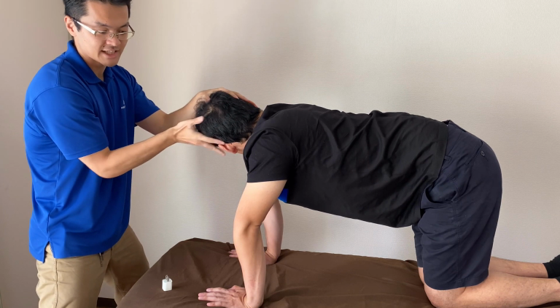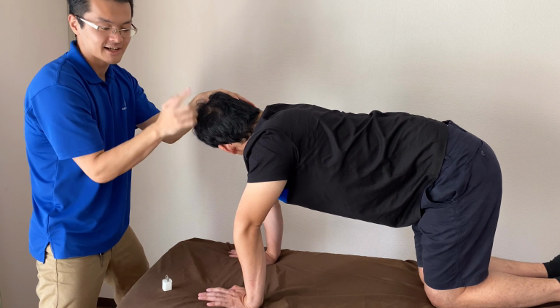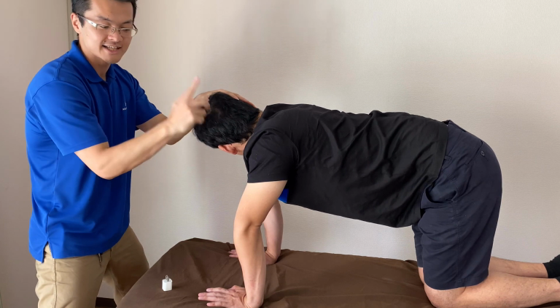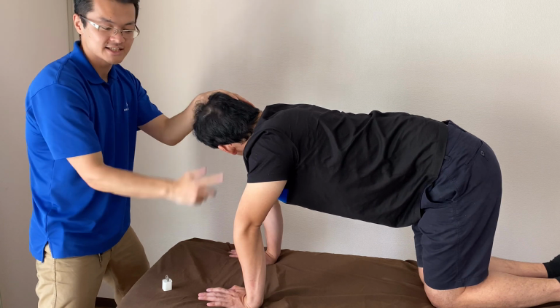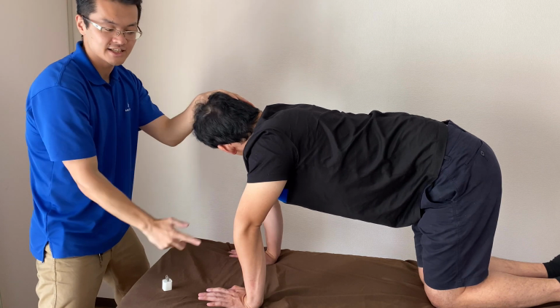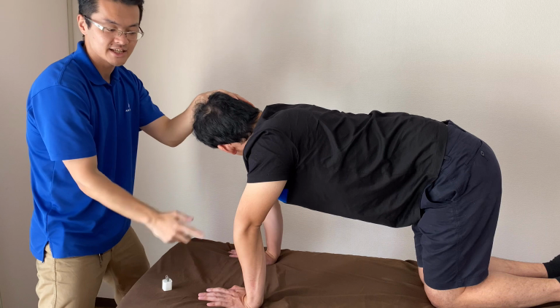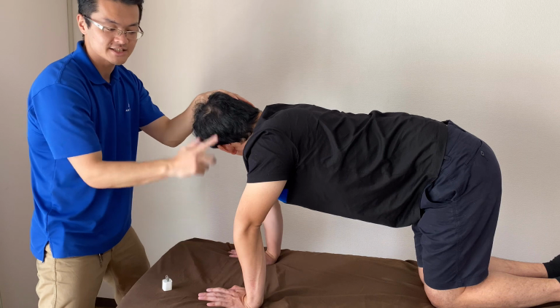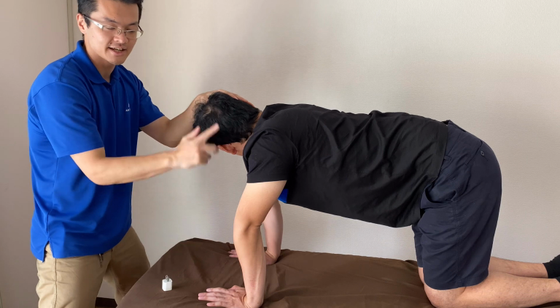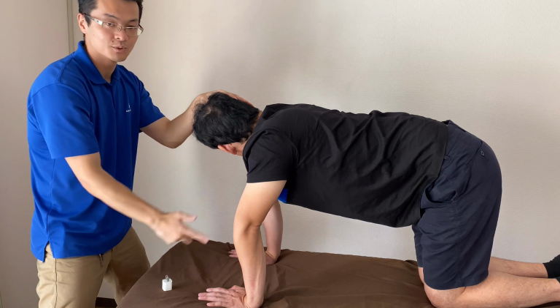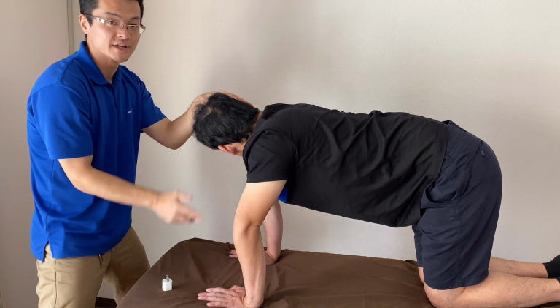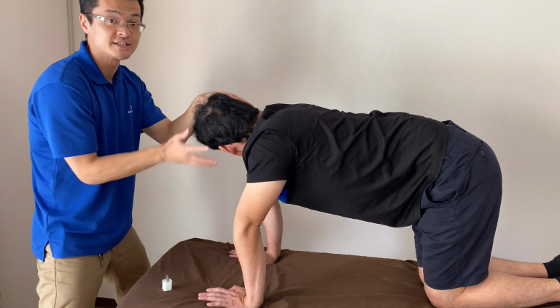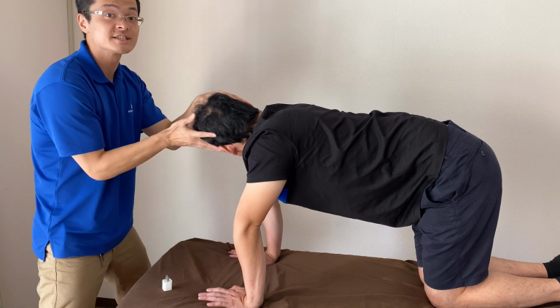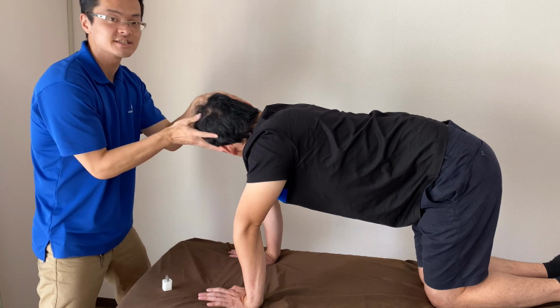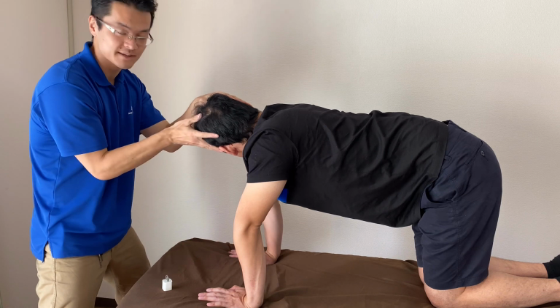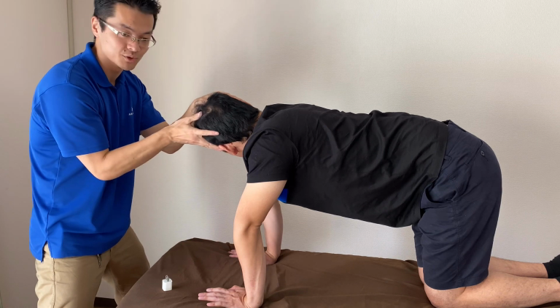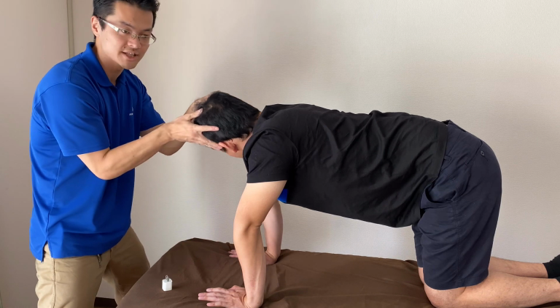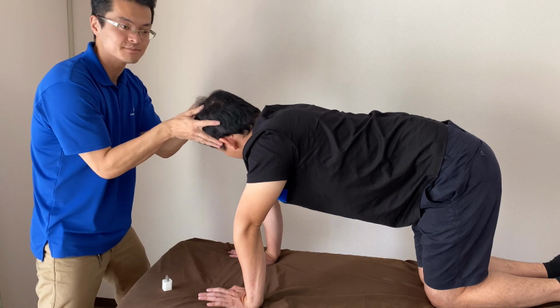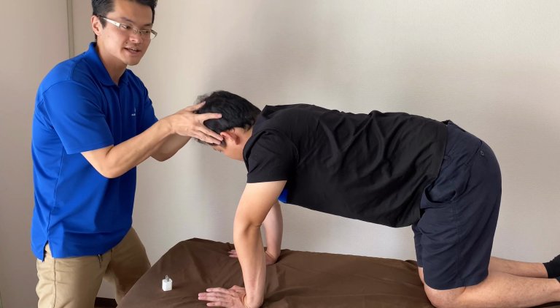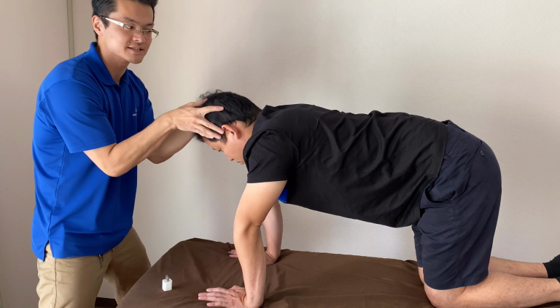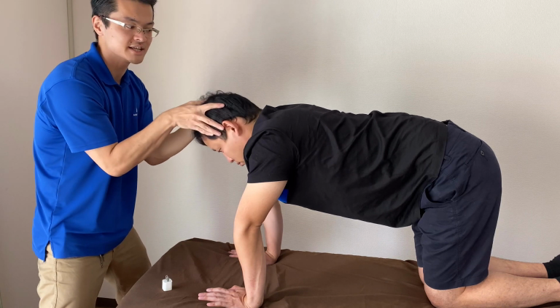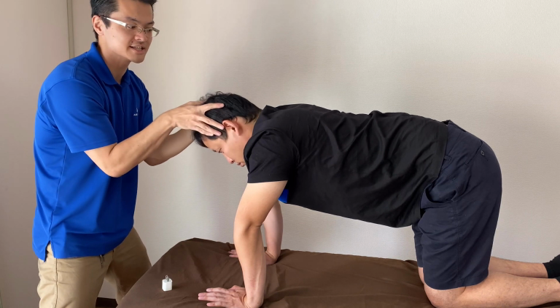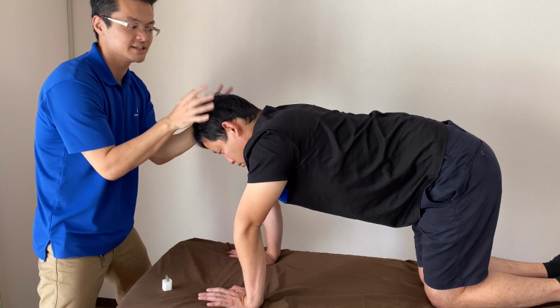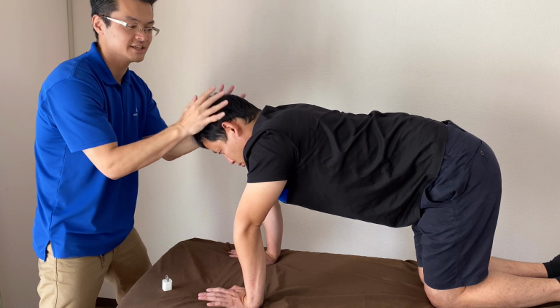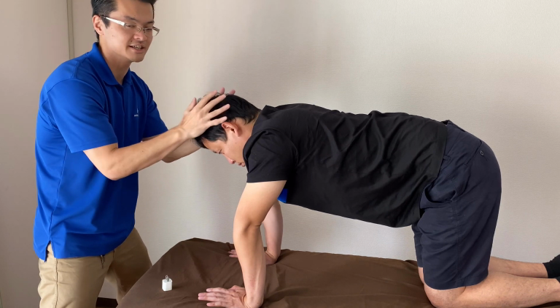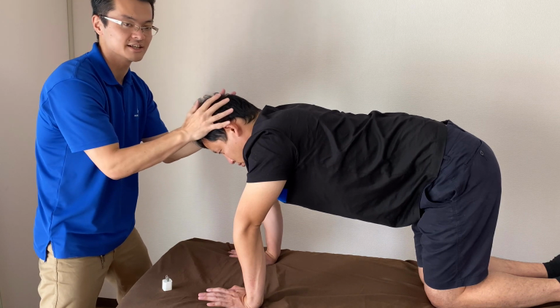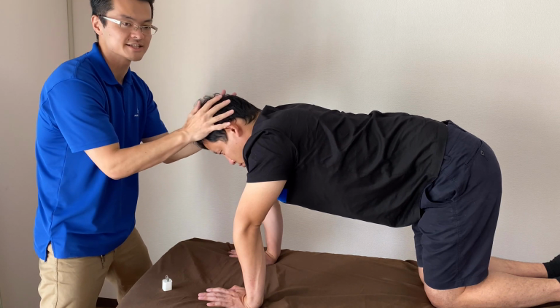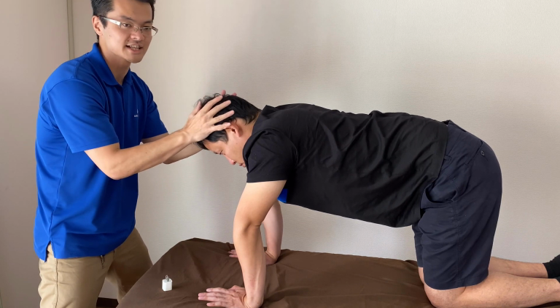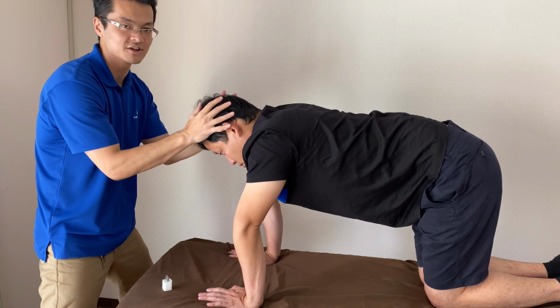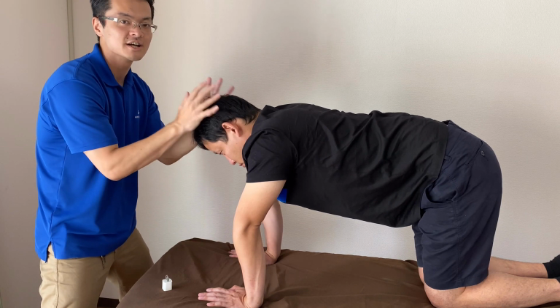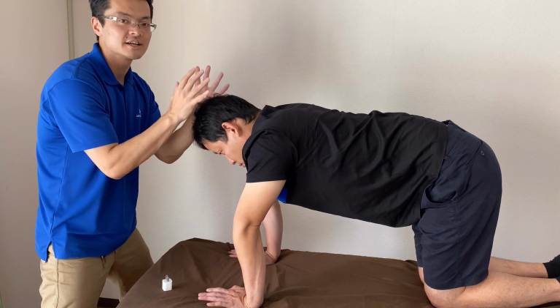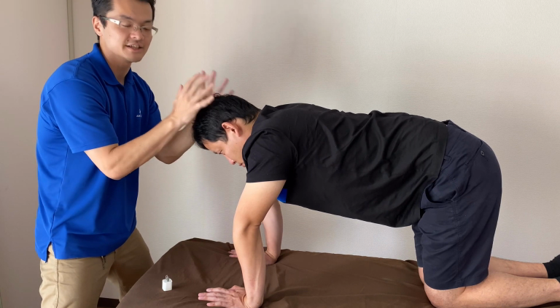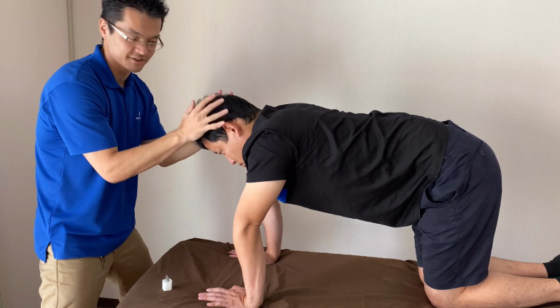Now I see his elbow is stable. This means his ATNR is now integrated.